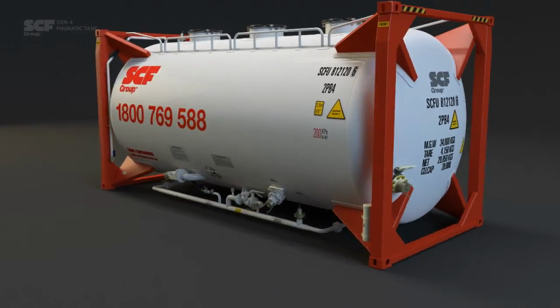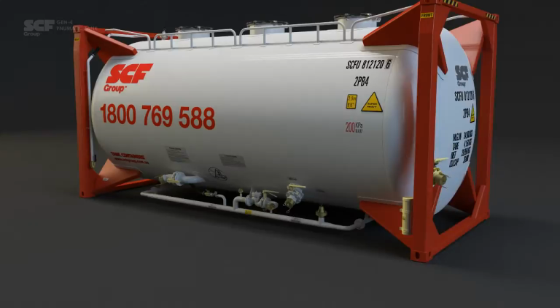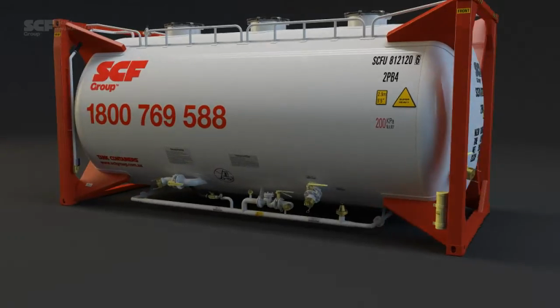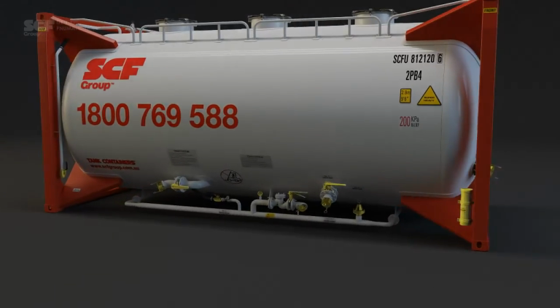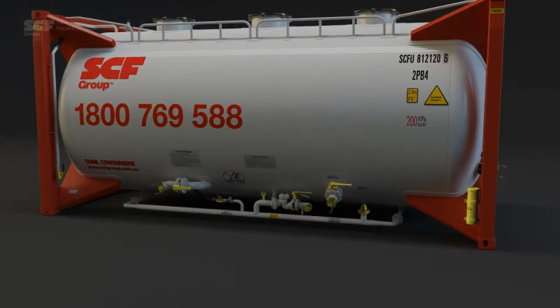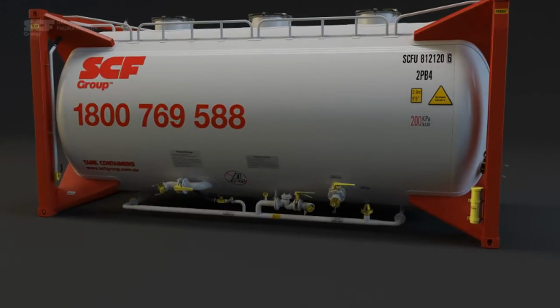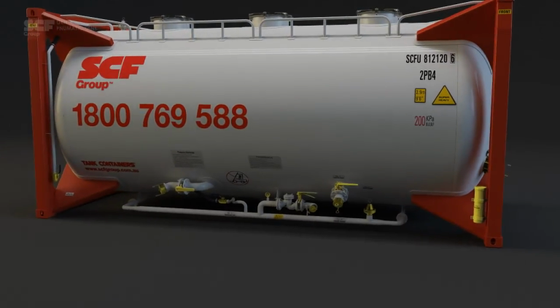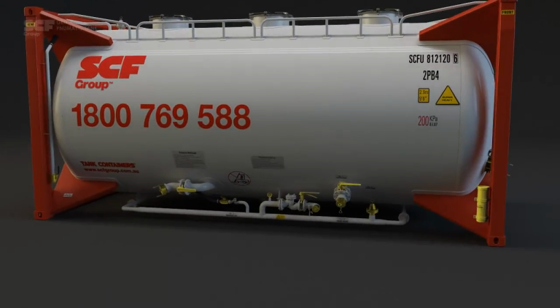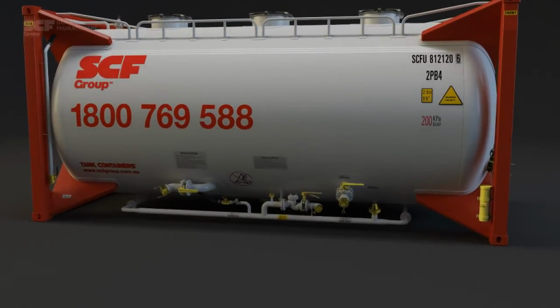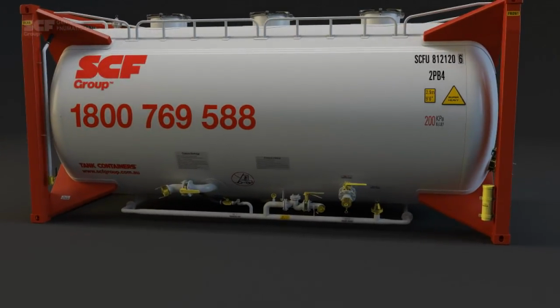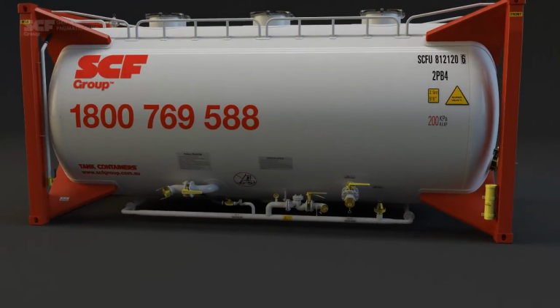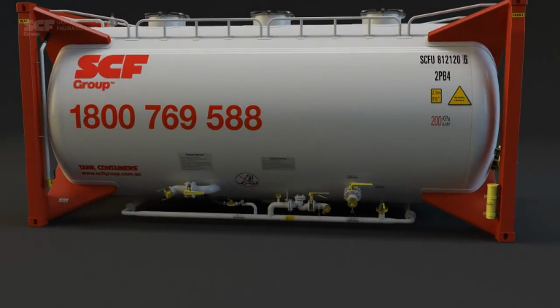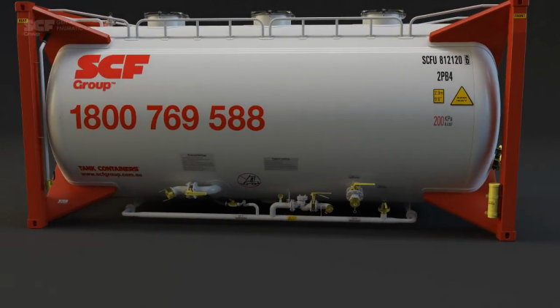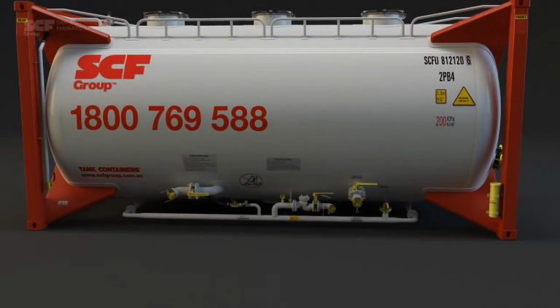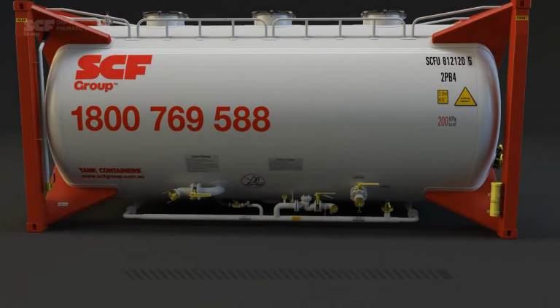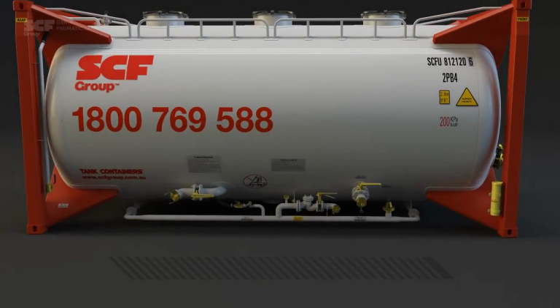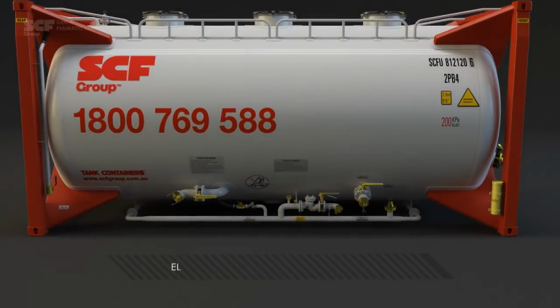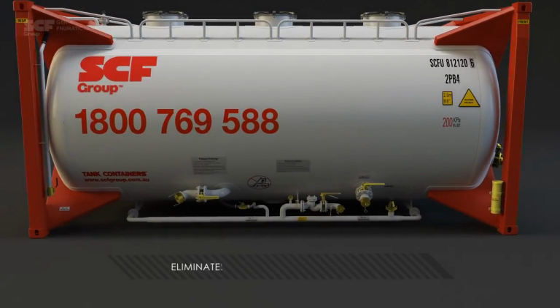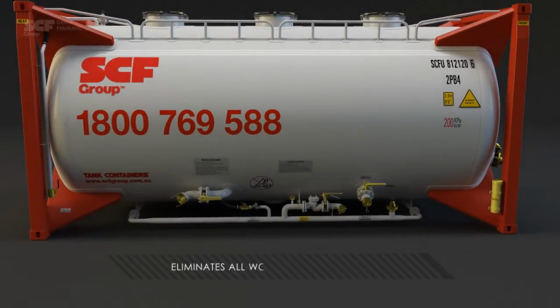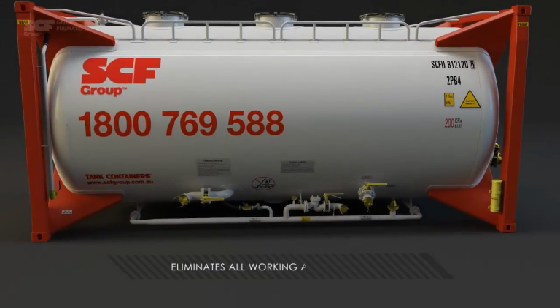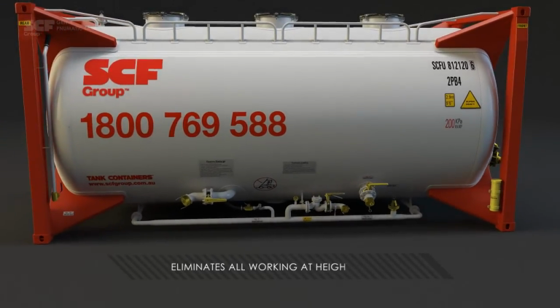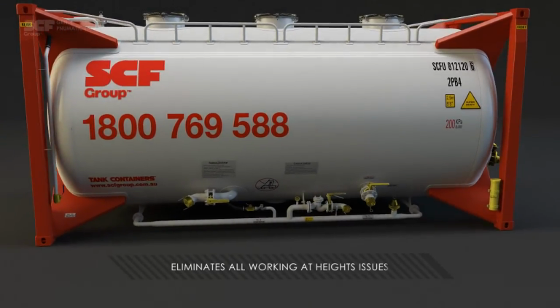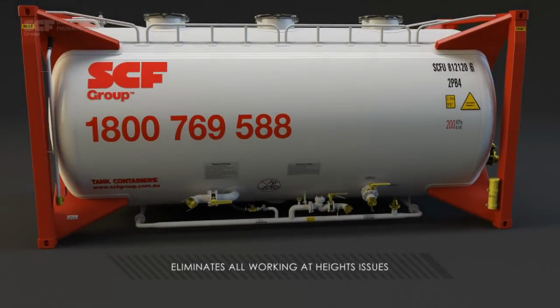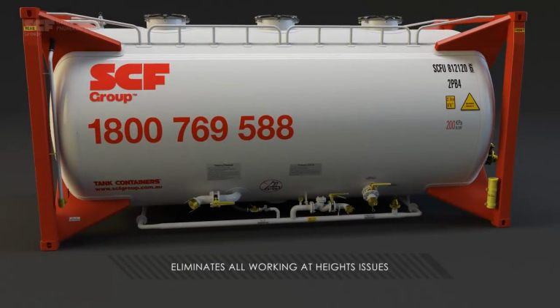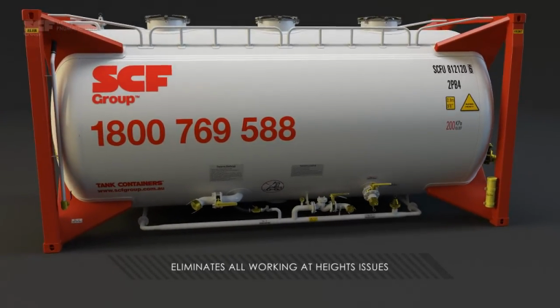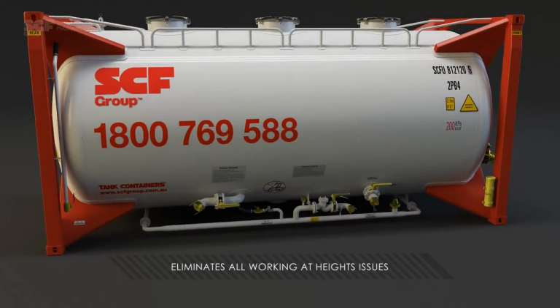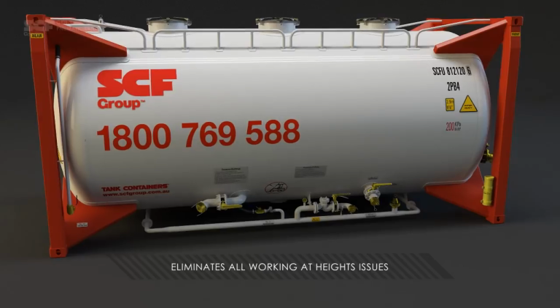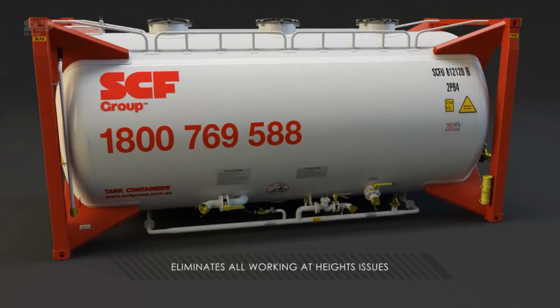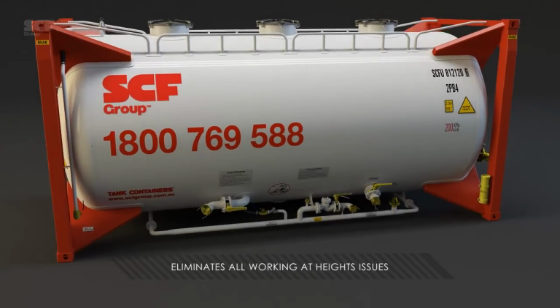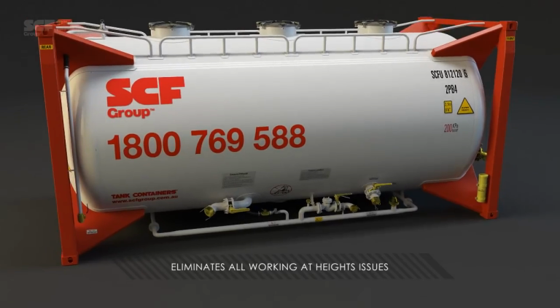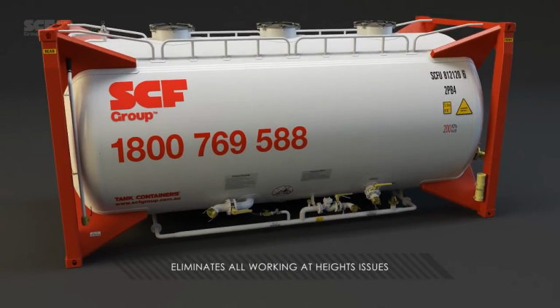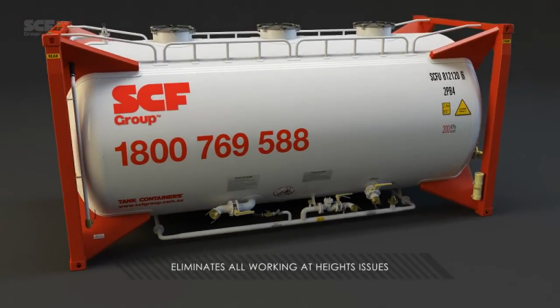Ground level access to all operational components and the ground load feature eliminates all working at heights issues.